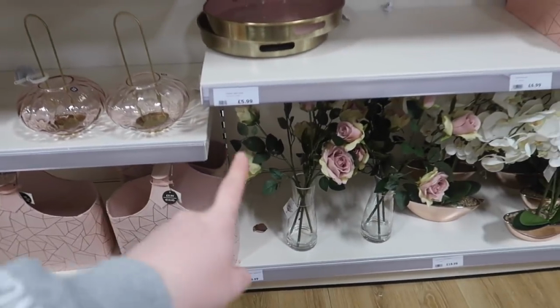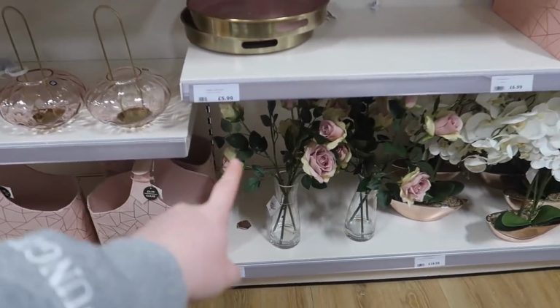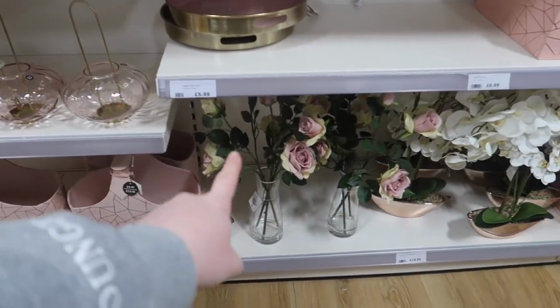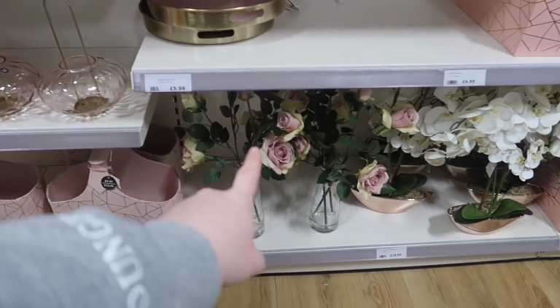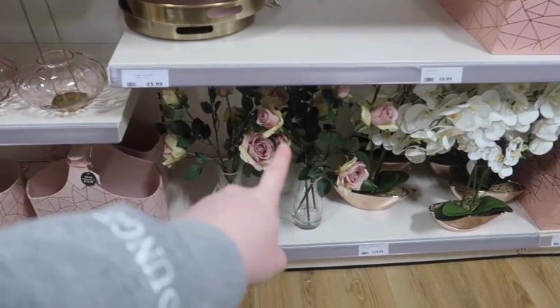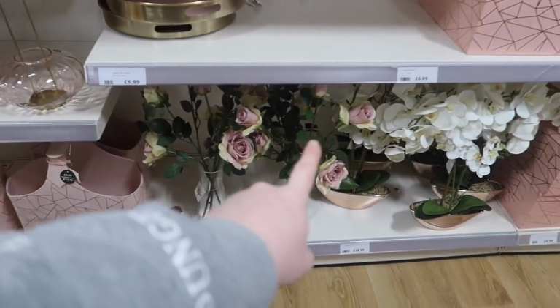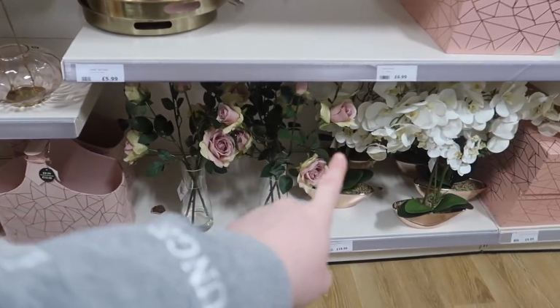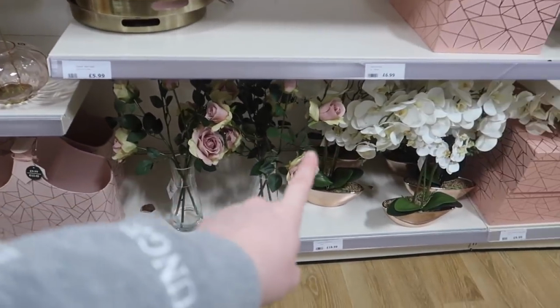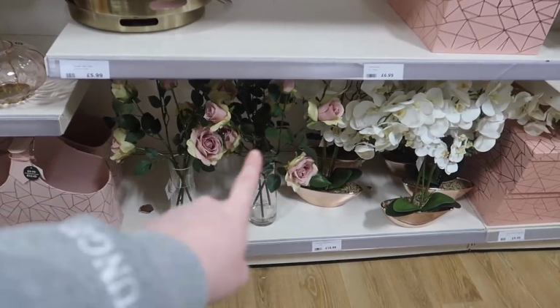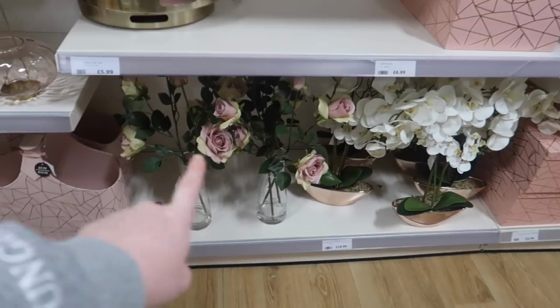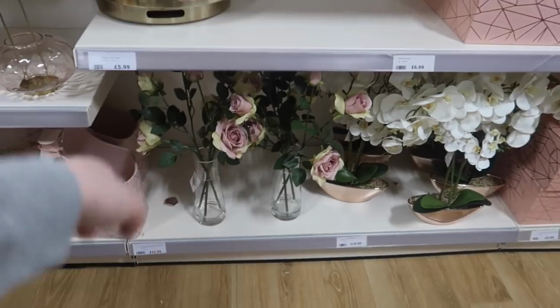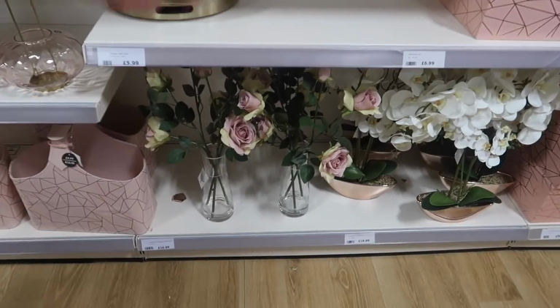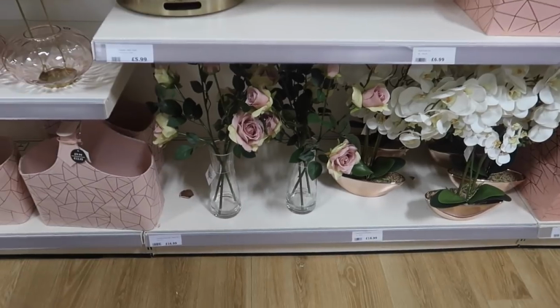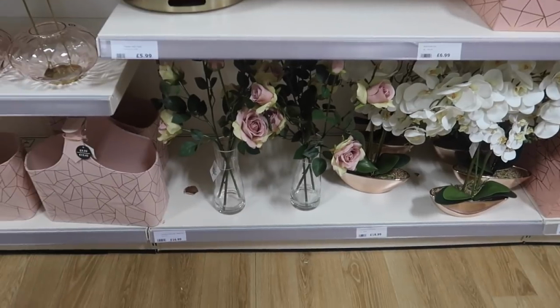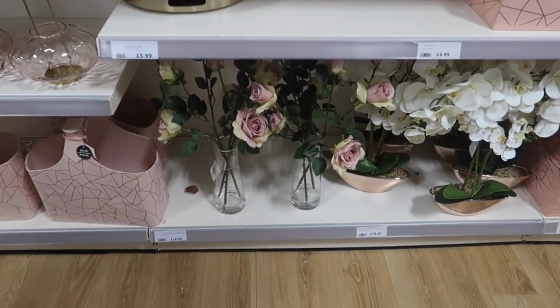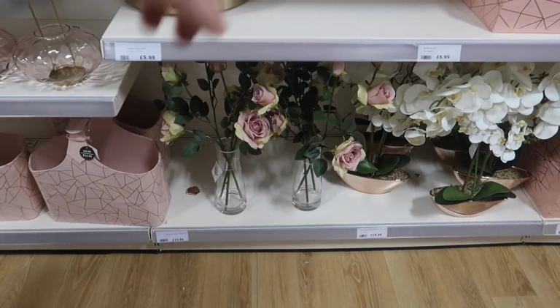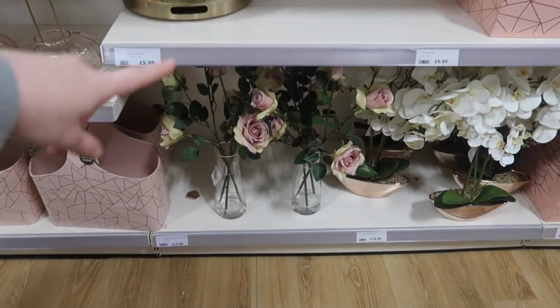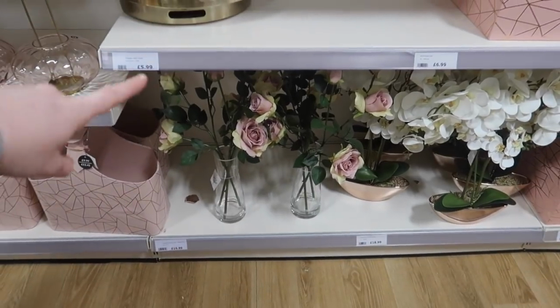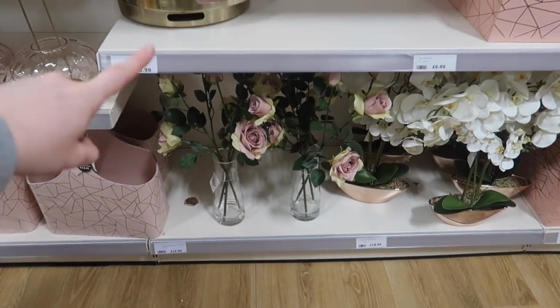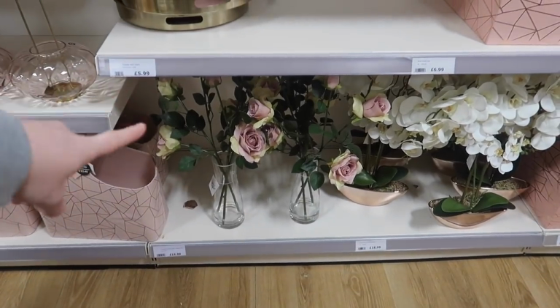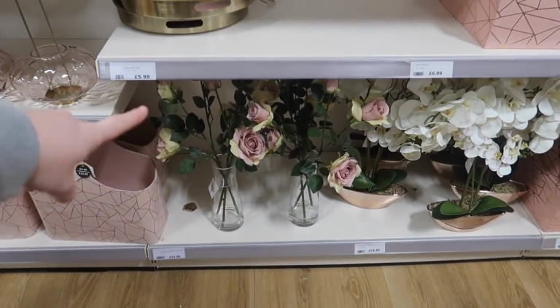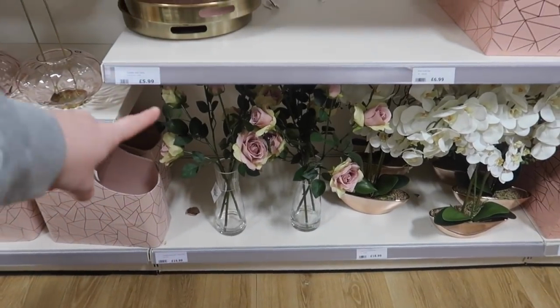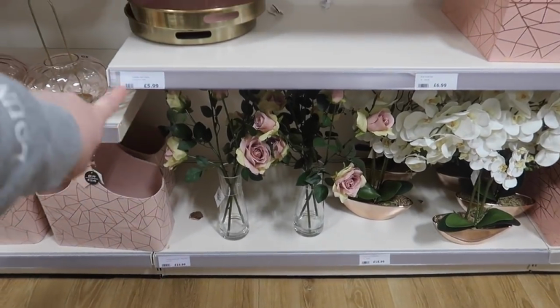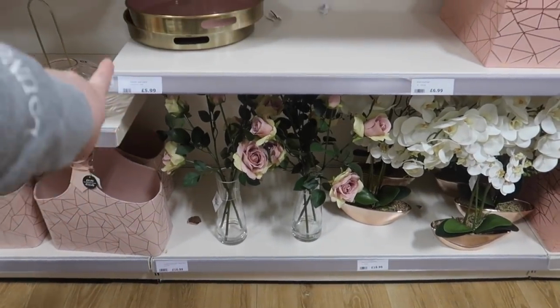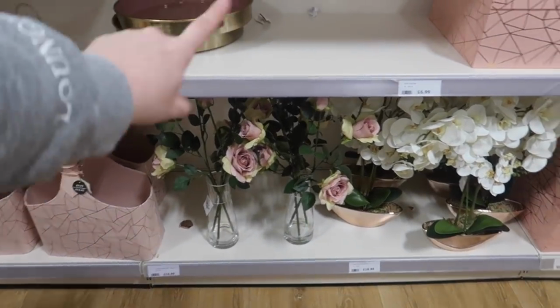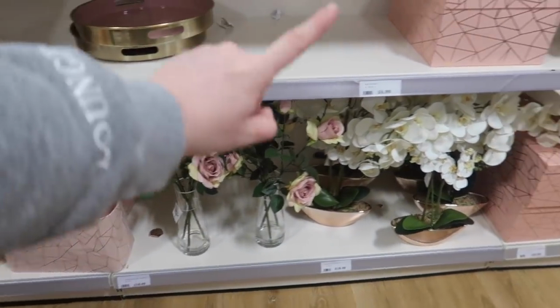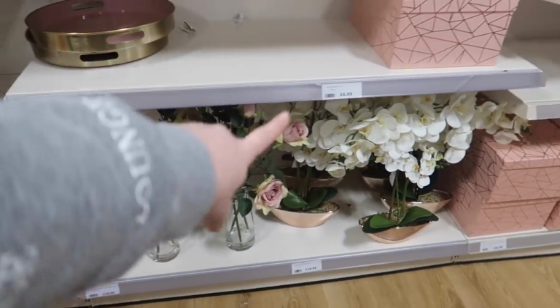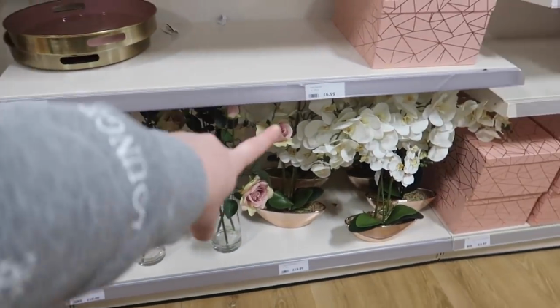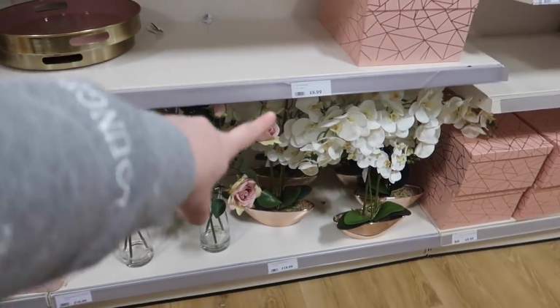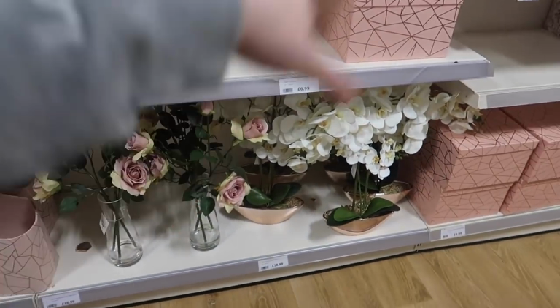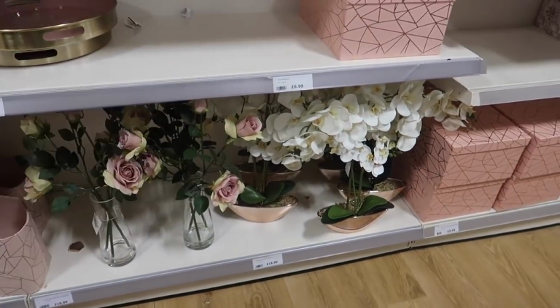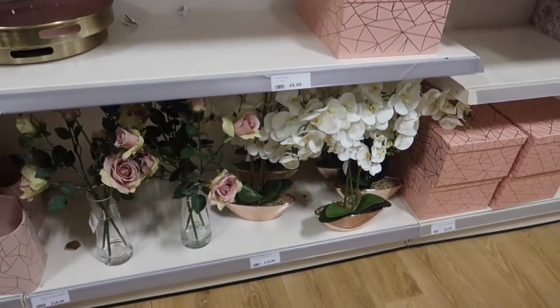These are also really nice — that one is £16.99 and that one is £18.99.